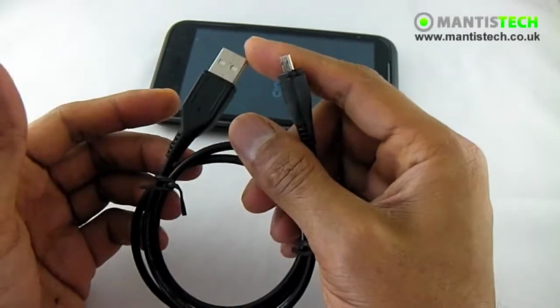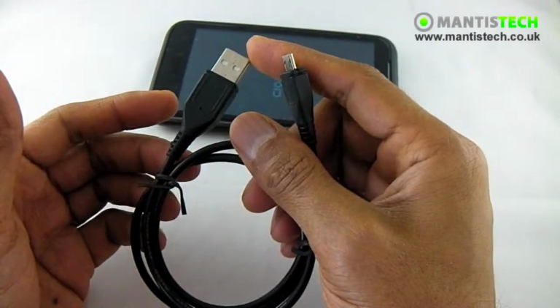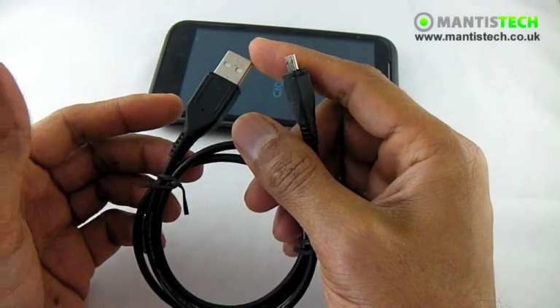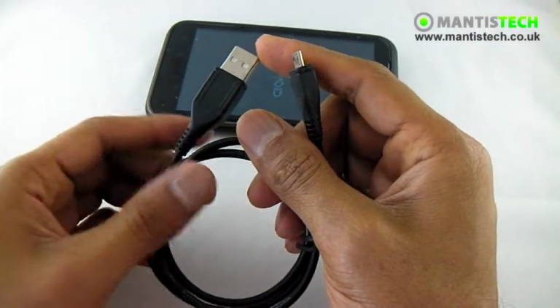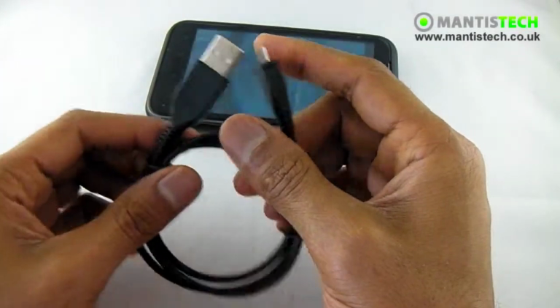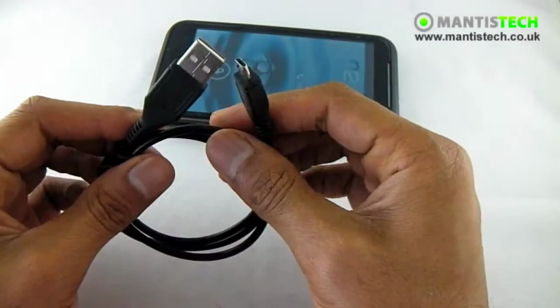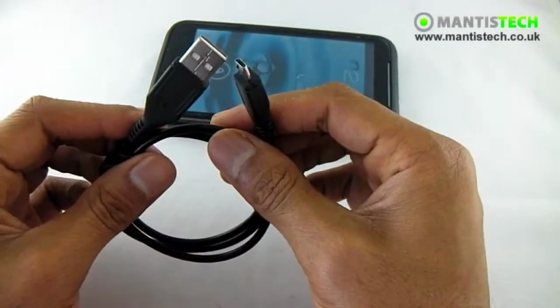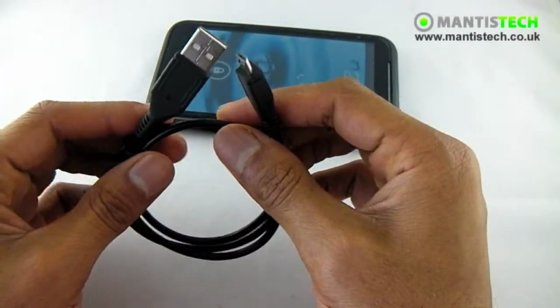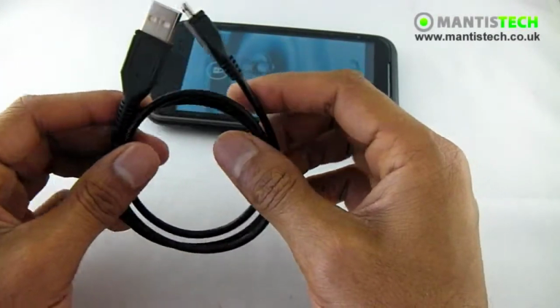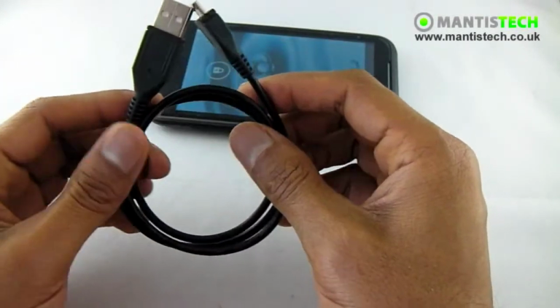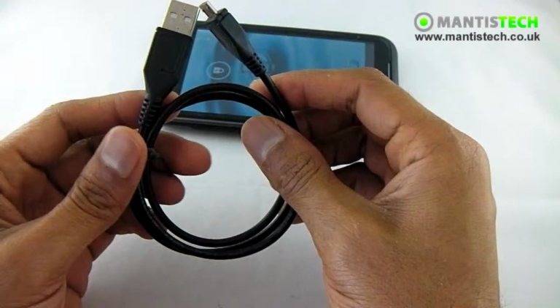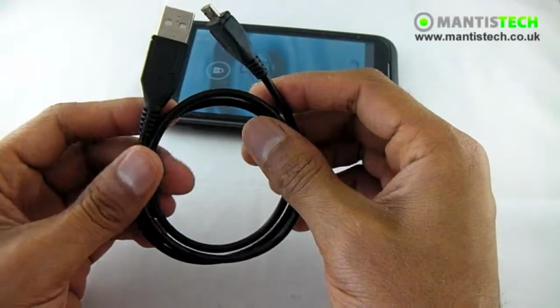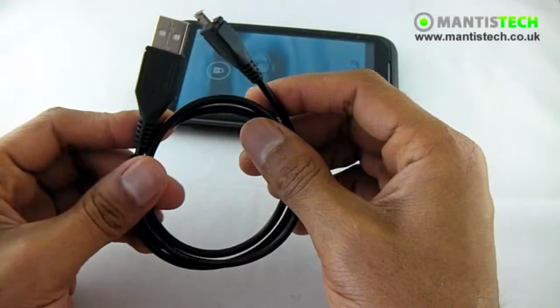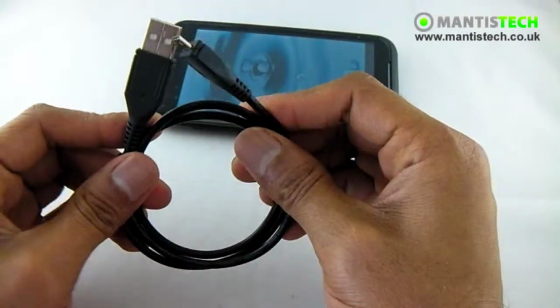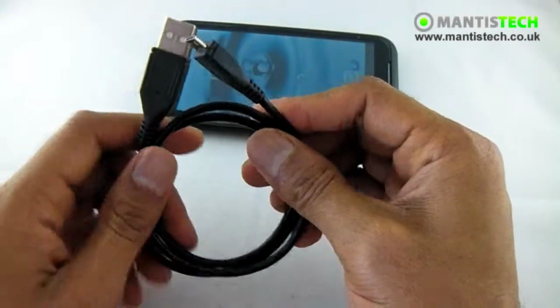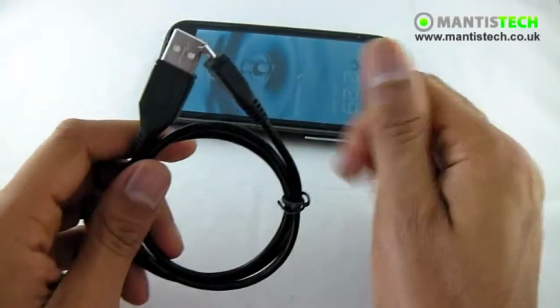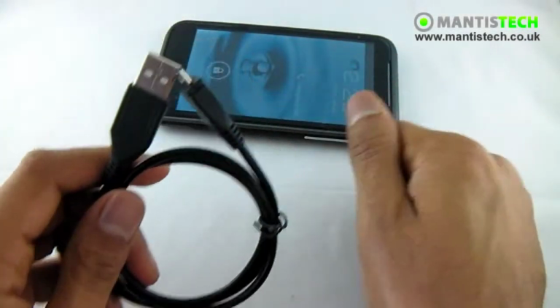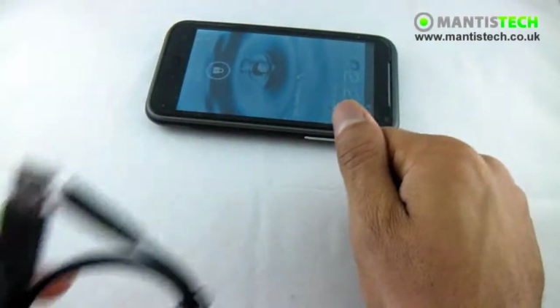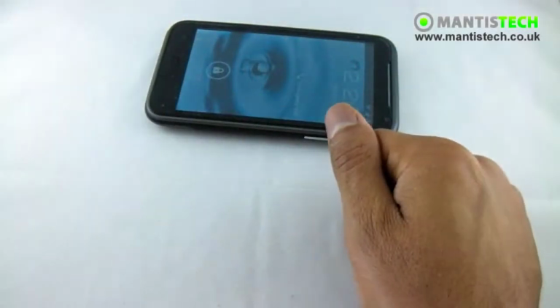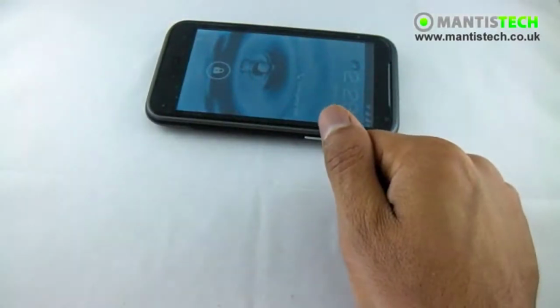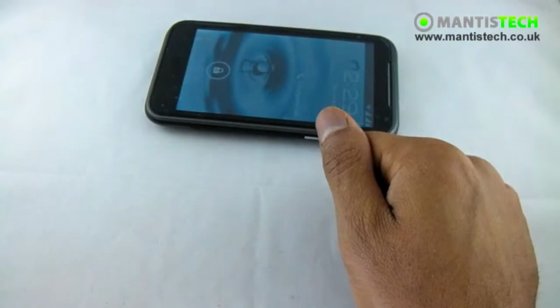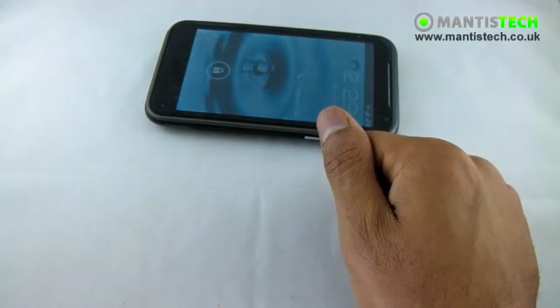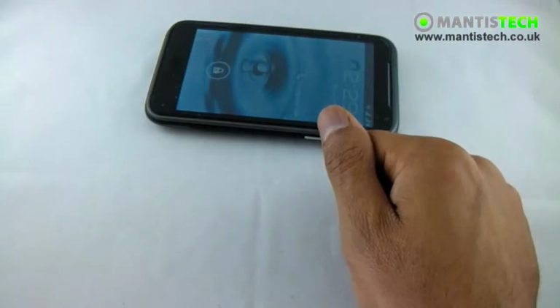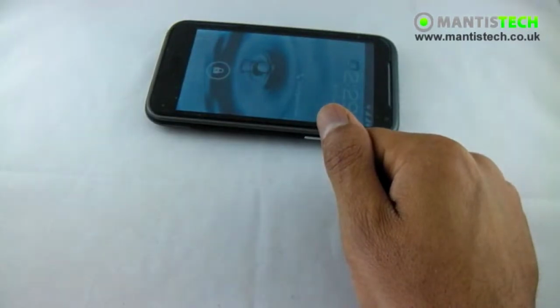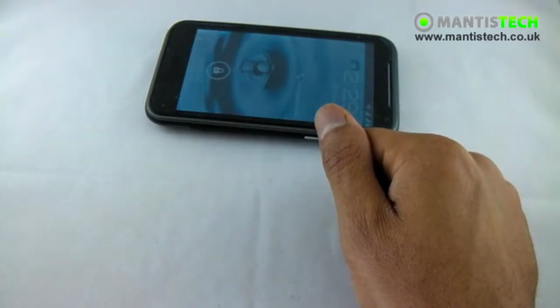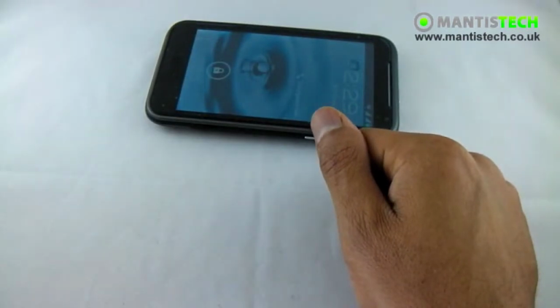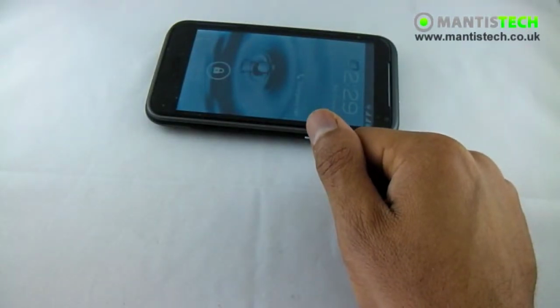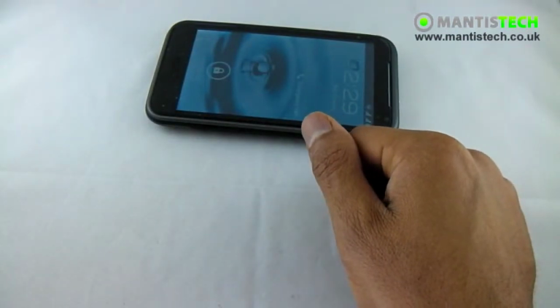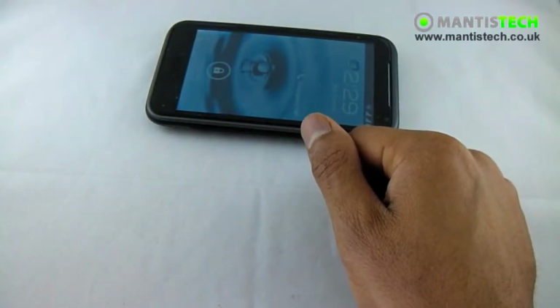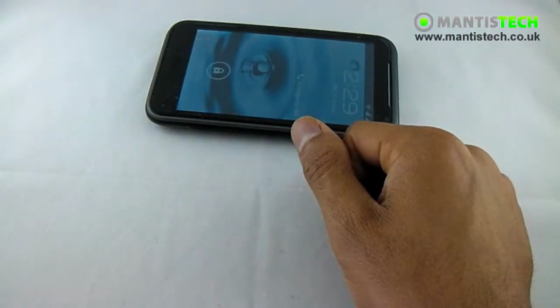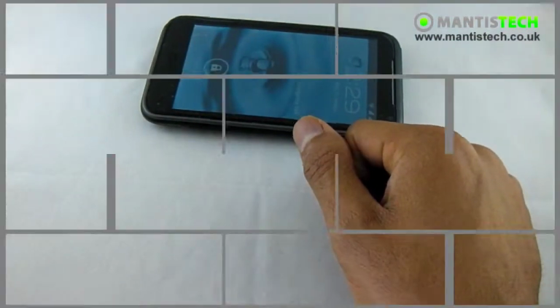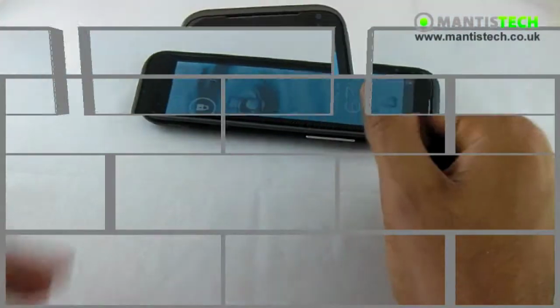Of course you can buy an additional mains charger from us at extra cost as well.